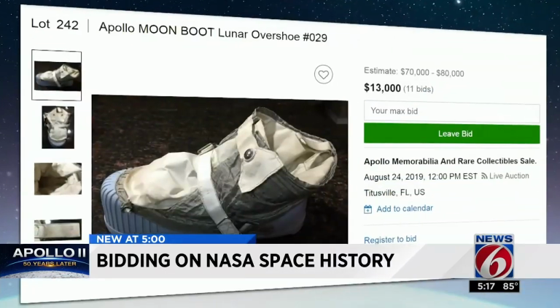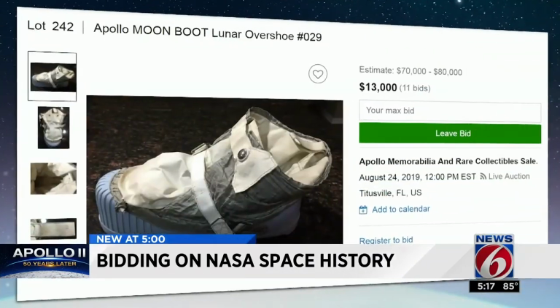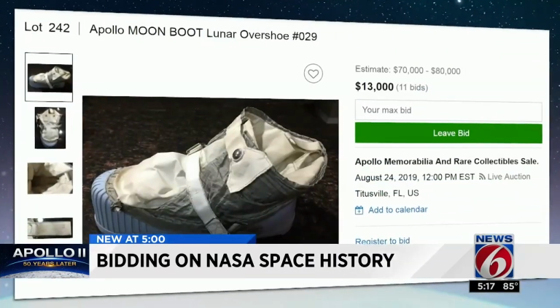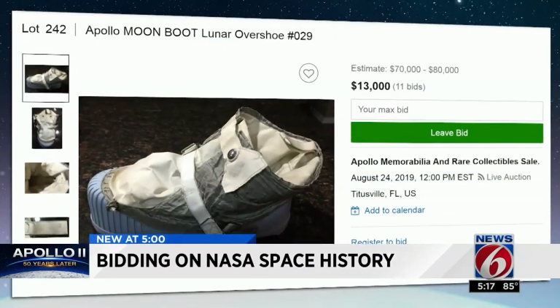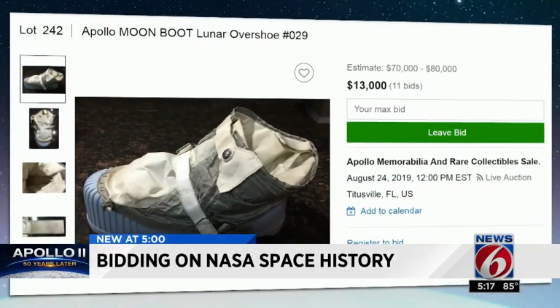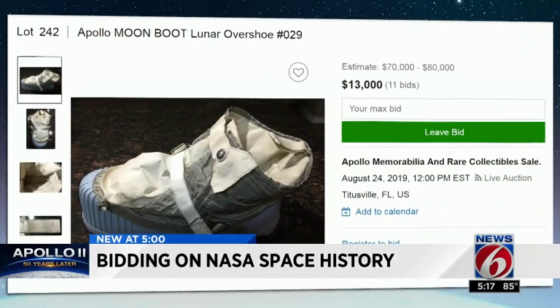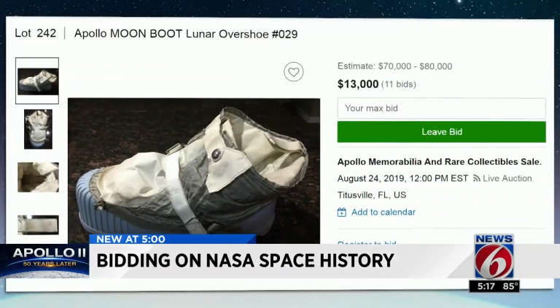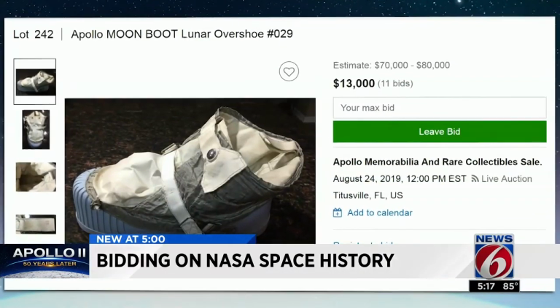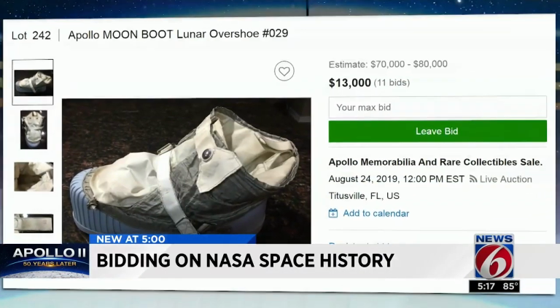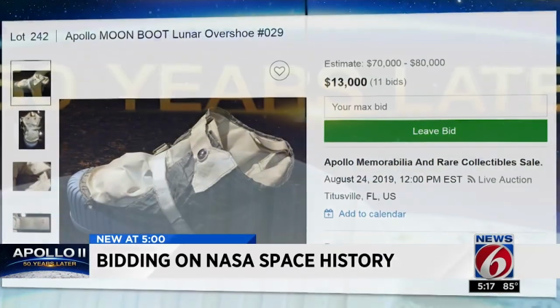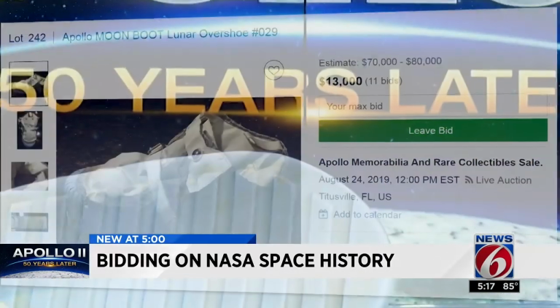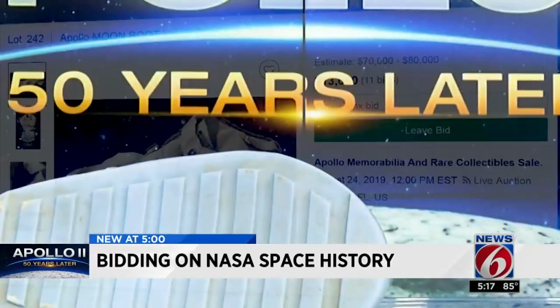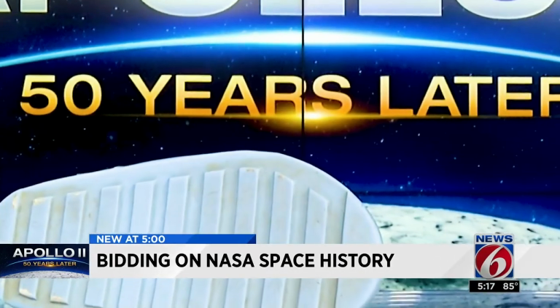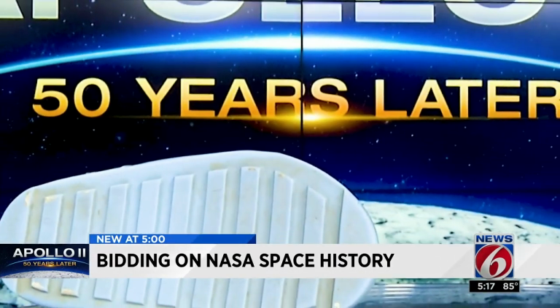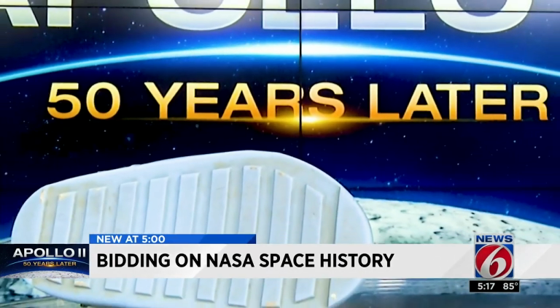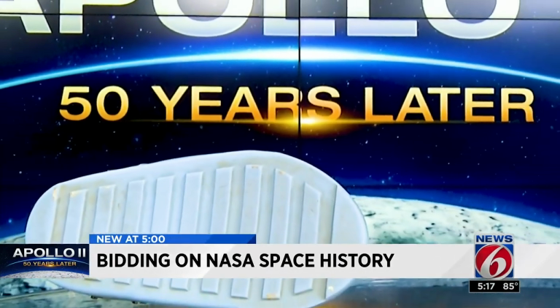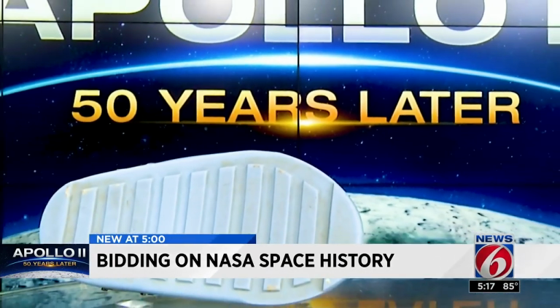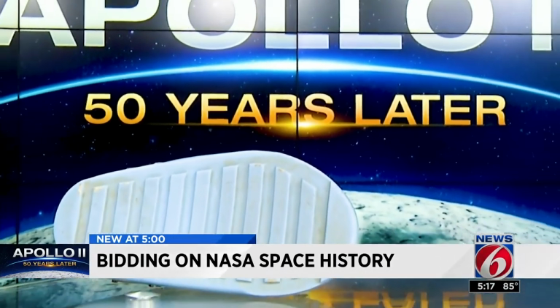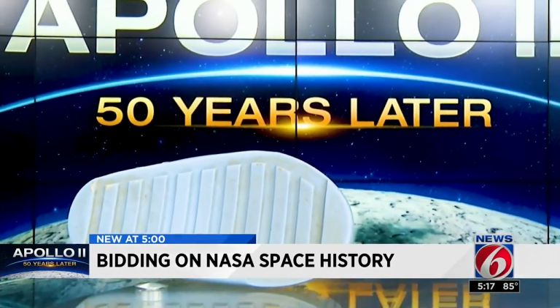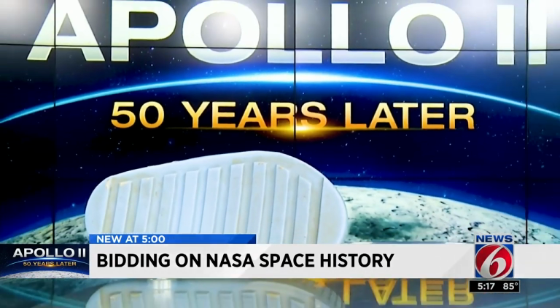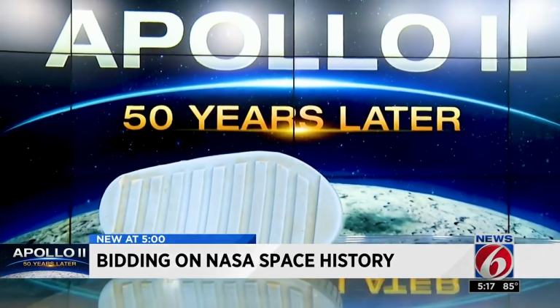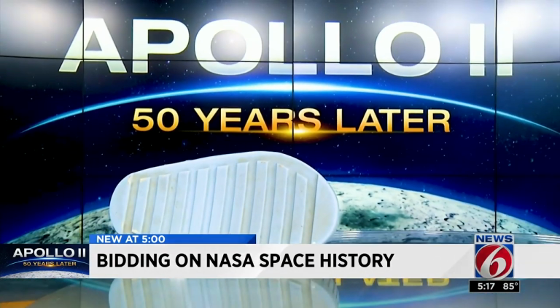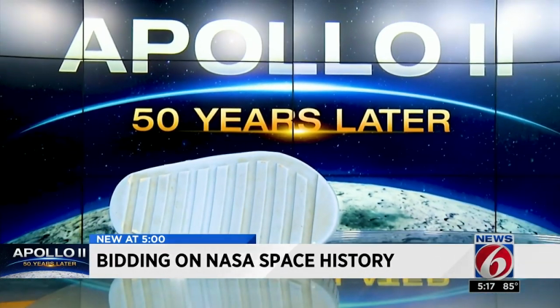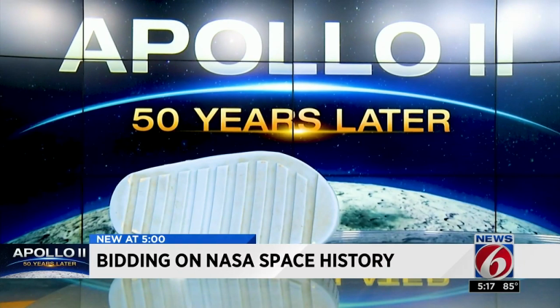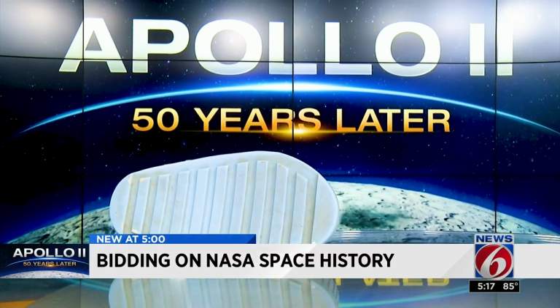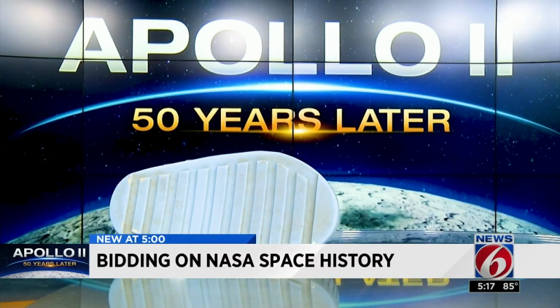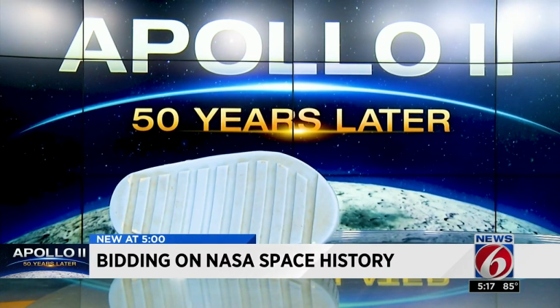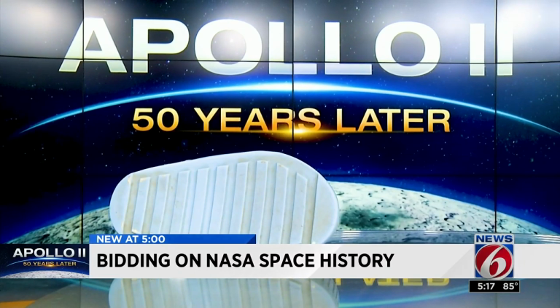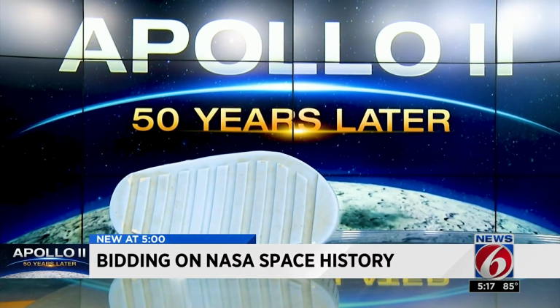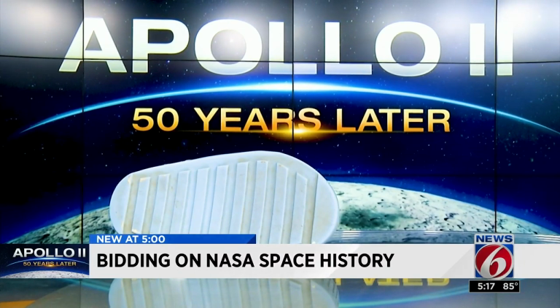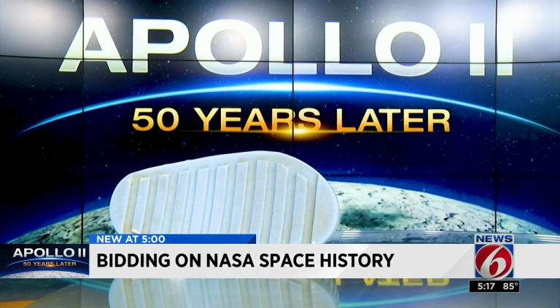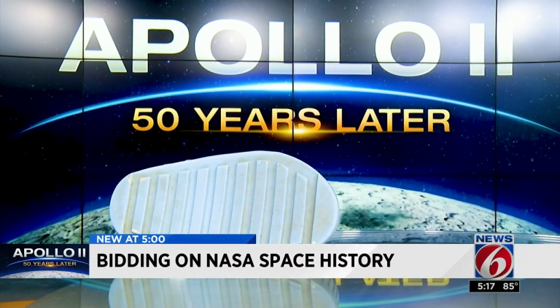The overshoe is expected to fetch $80,000 or more at auction. Start your bidding — one giant leap for mankind. Getting results, Mike Holfeld.